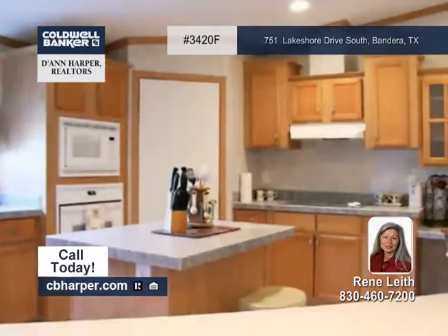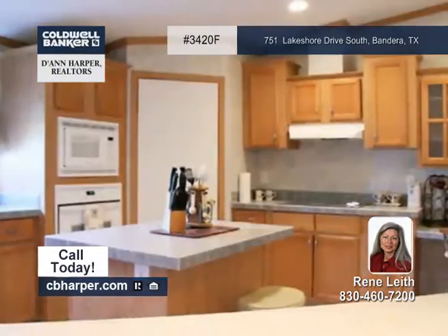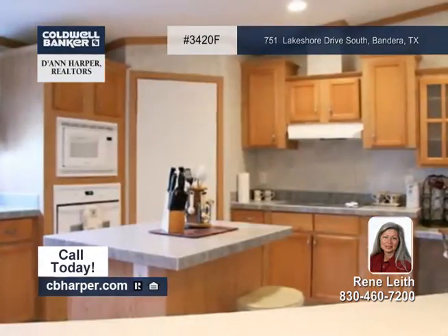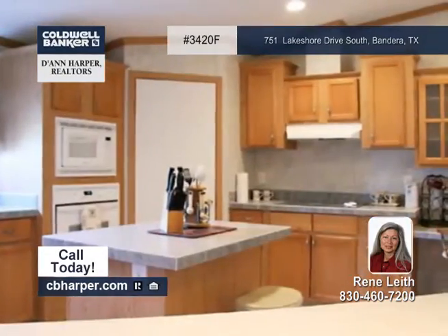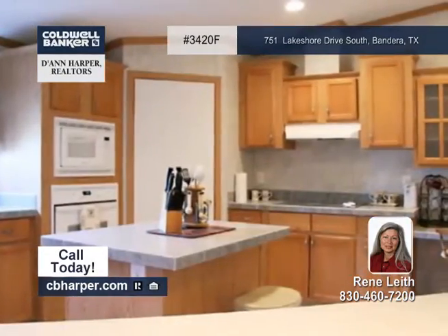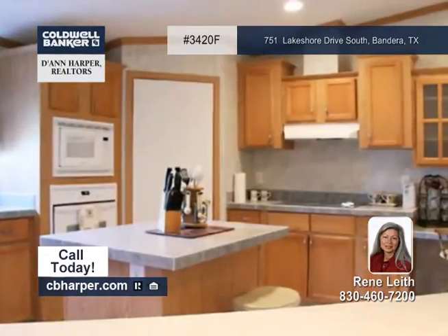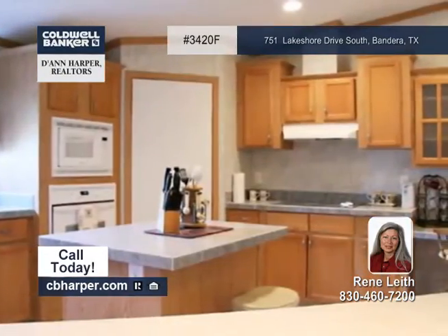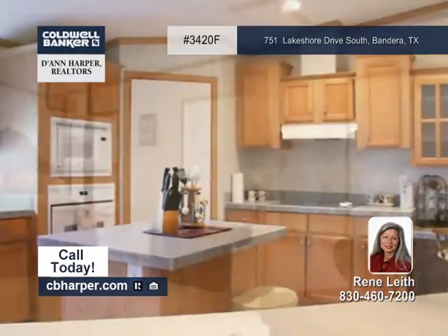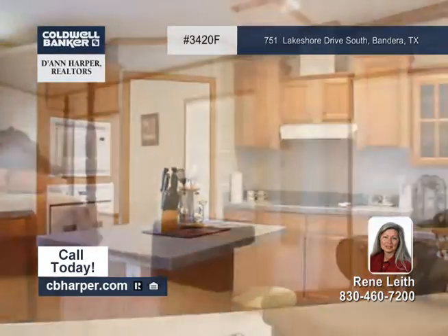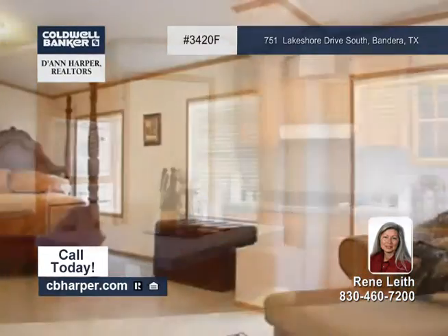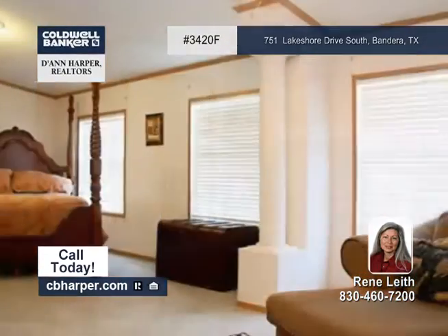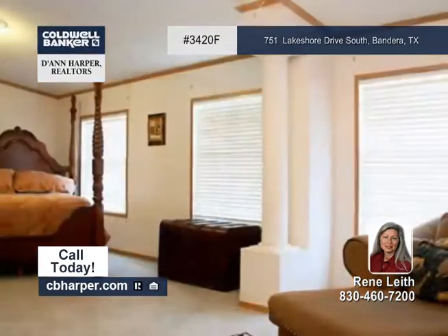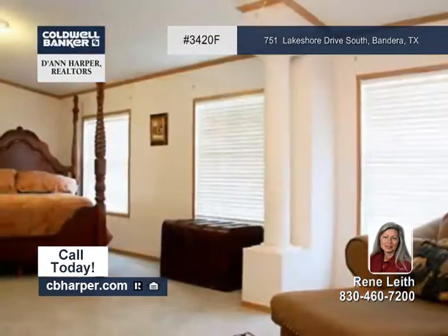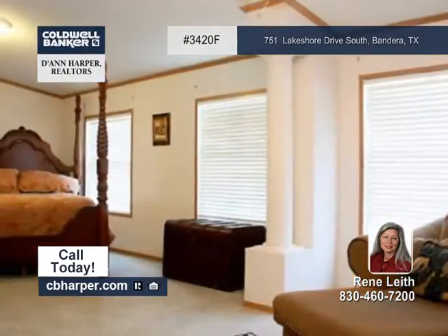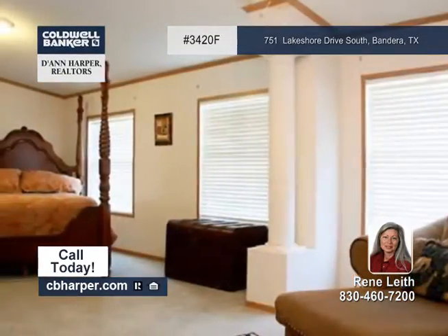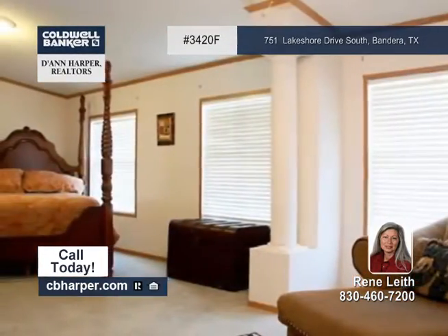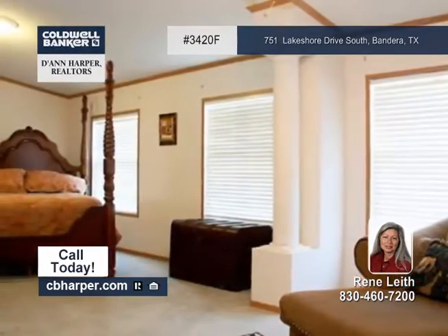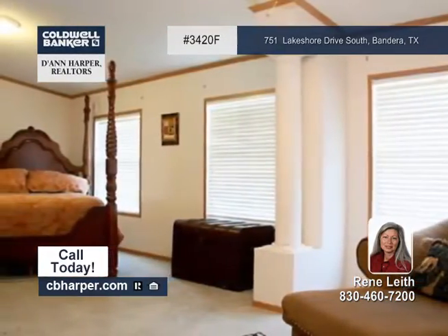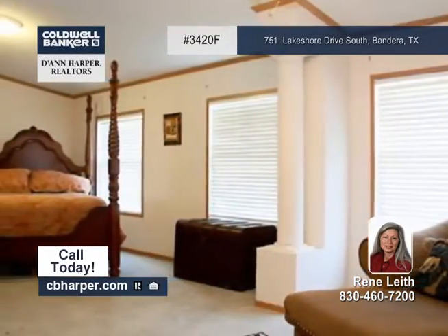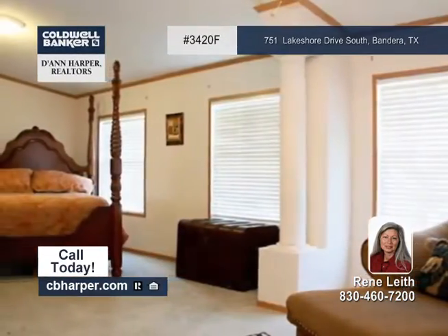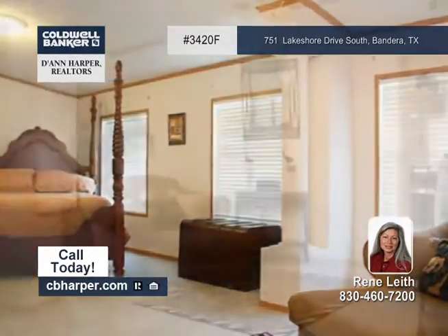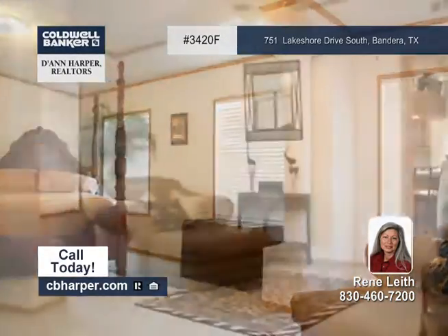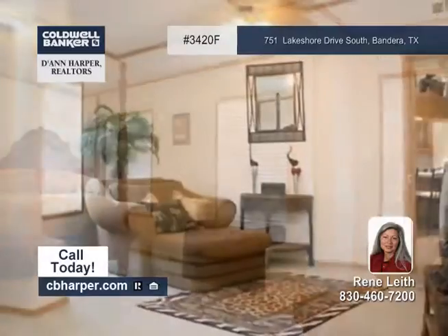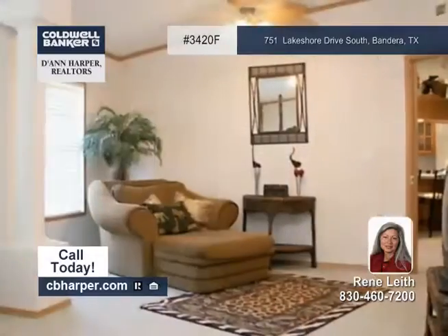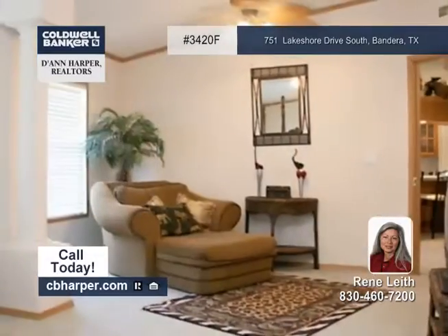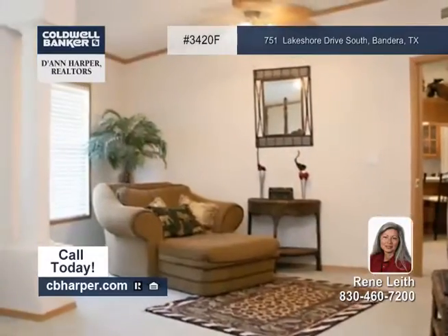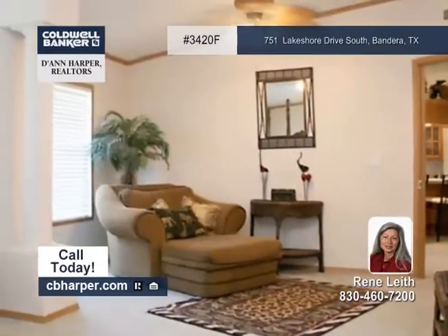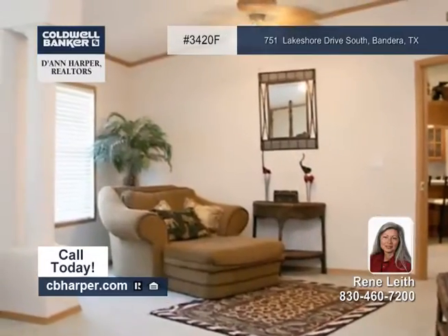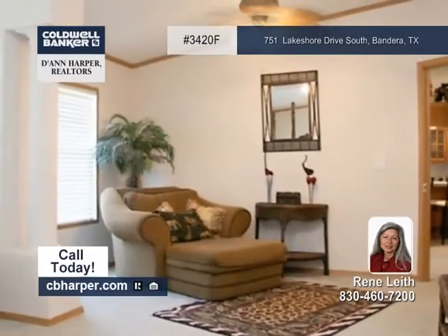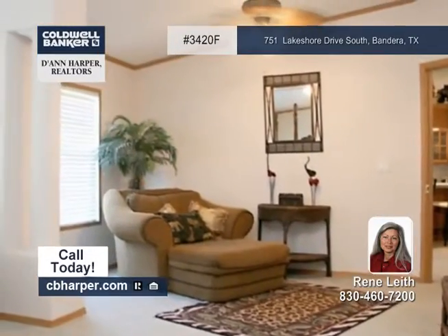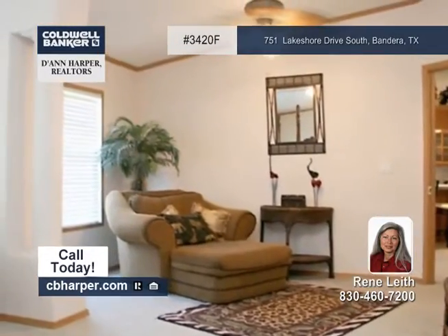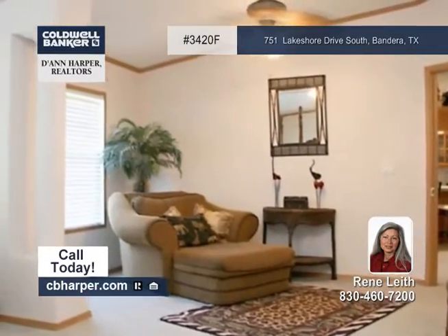The open split floor plan has a large island kitchen, tons of windows, and great water views from every room.